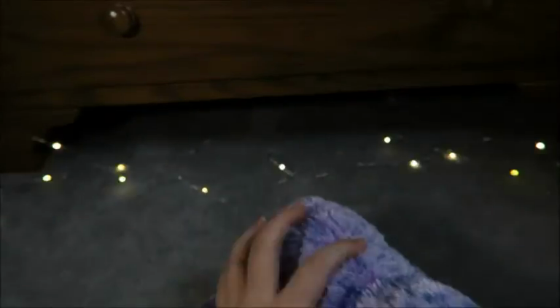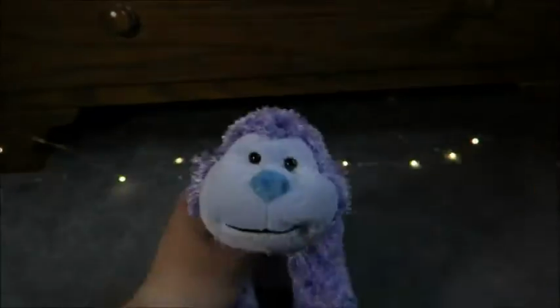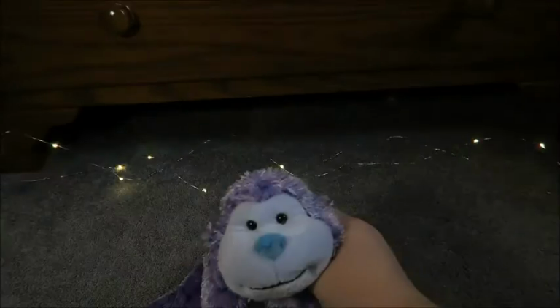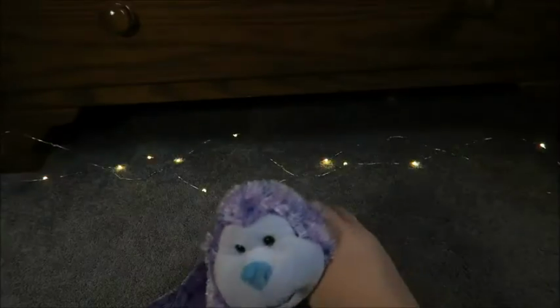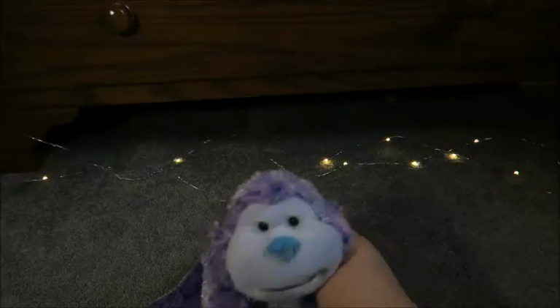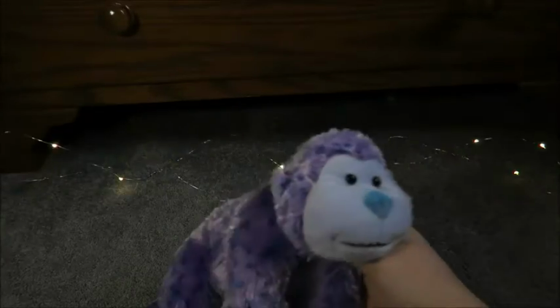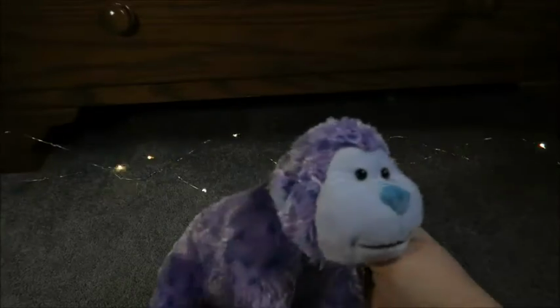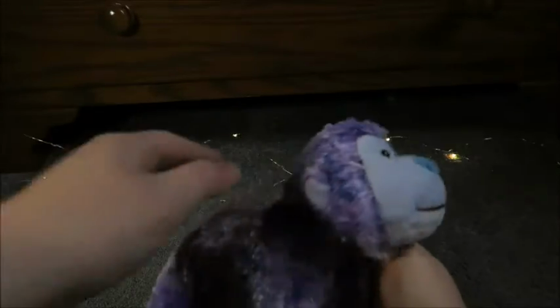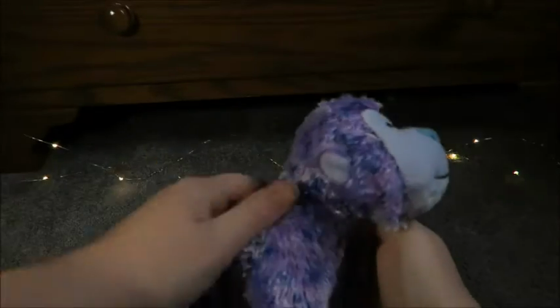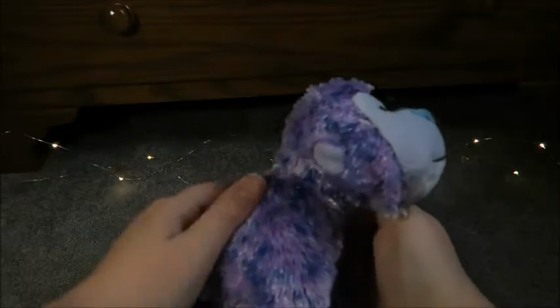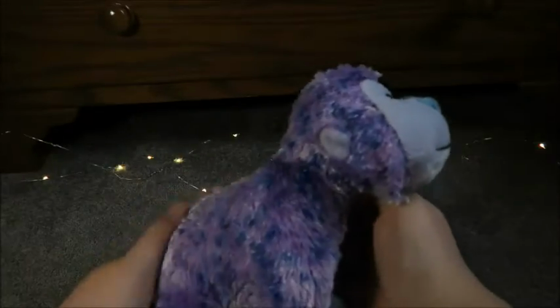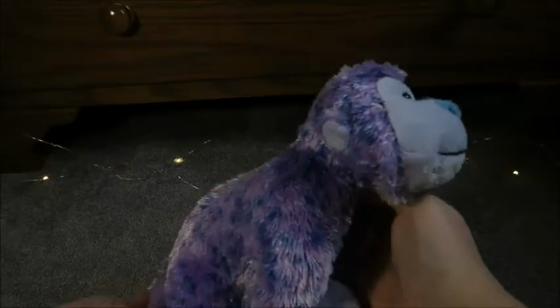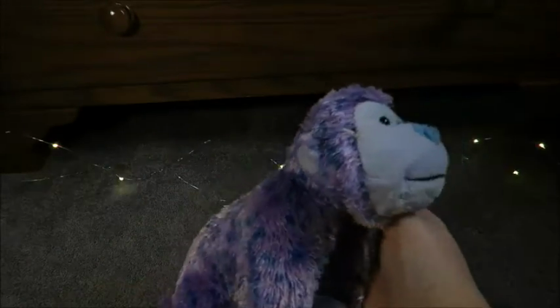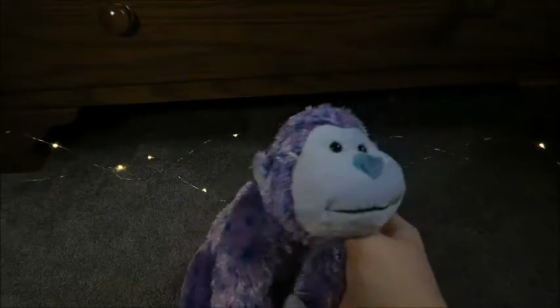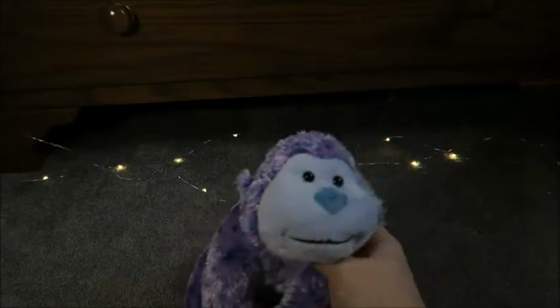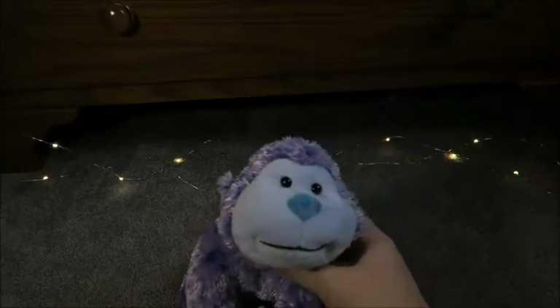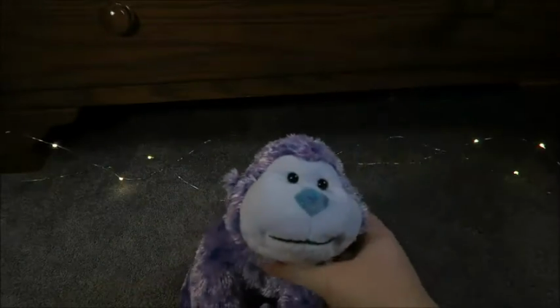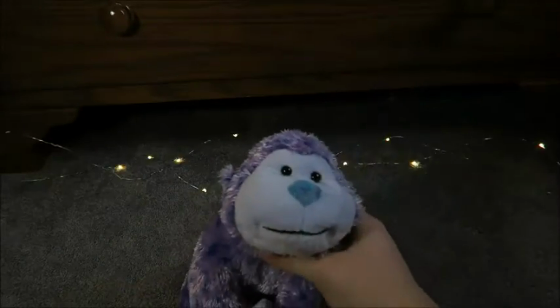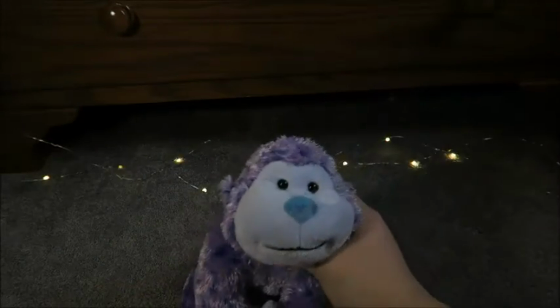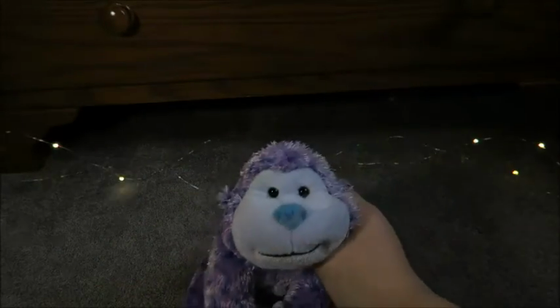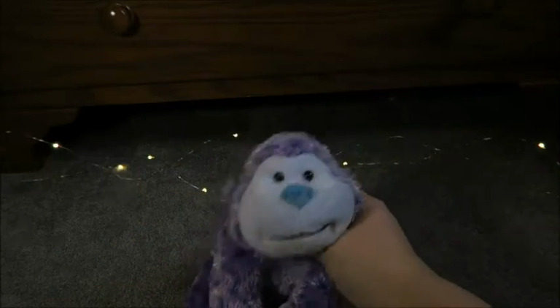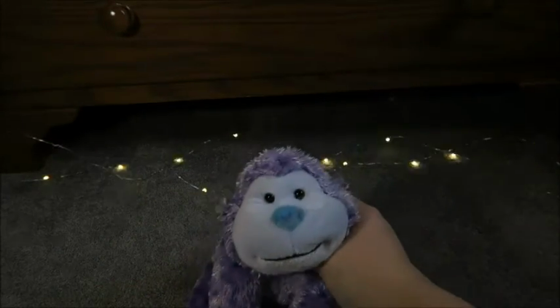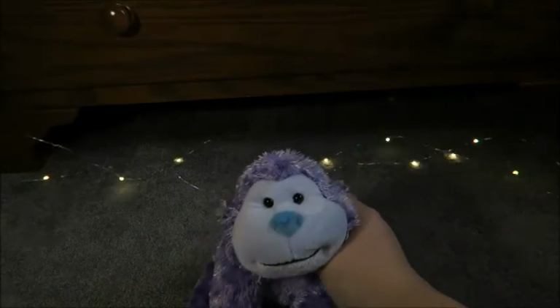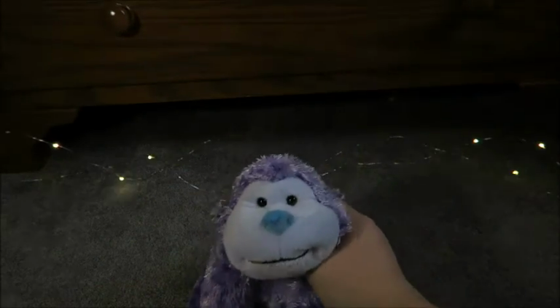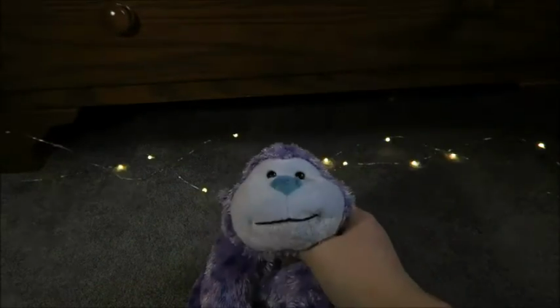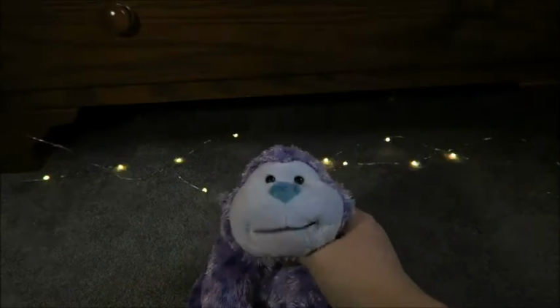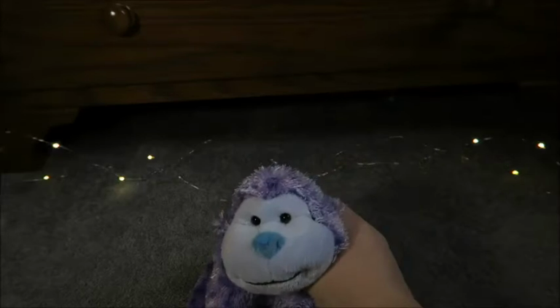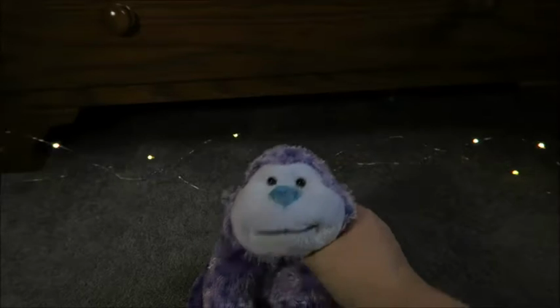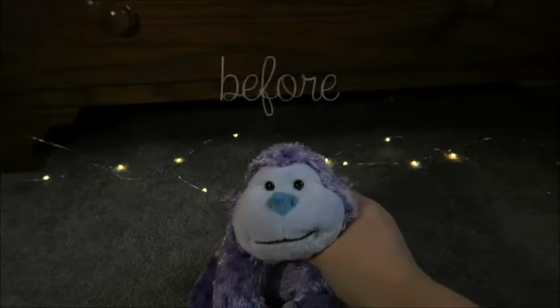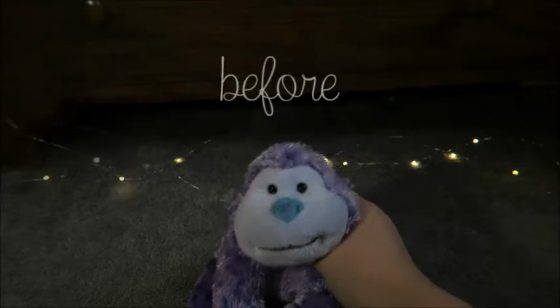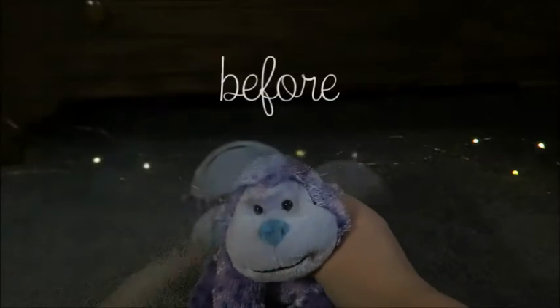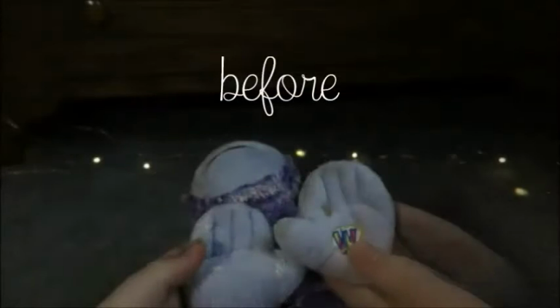I'm now done and it feels a lot softer. So that's the last step and that's how I clean my Webkinz.